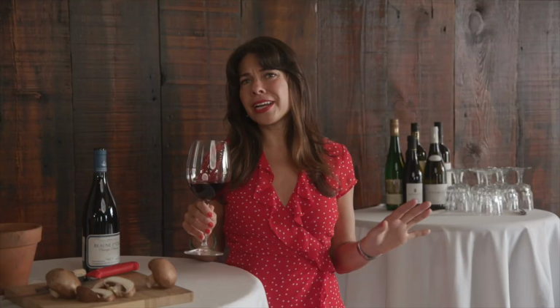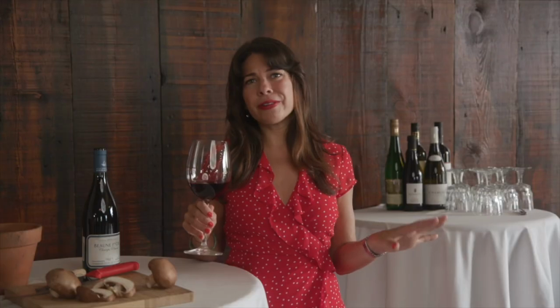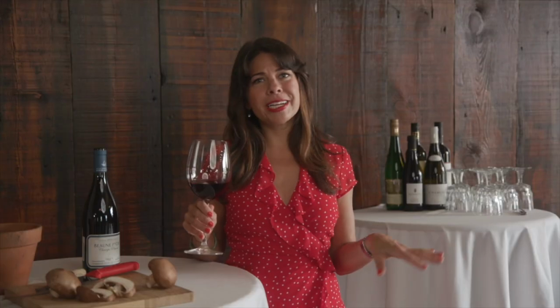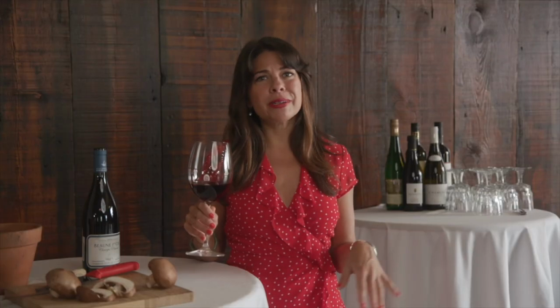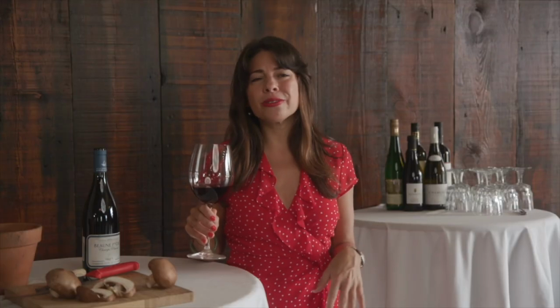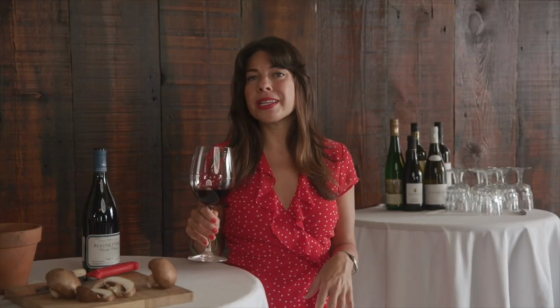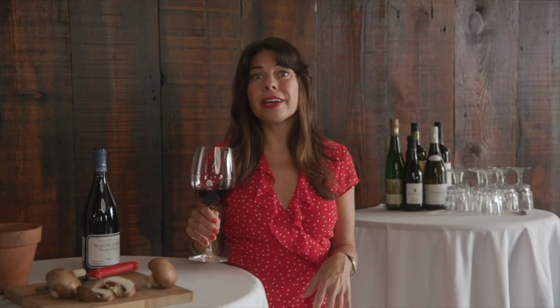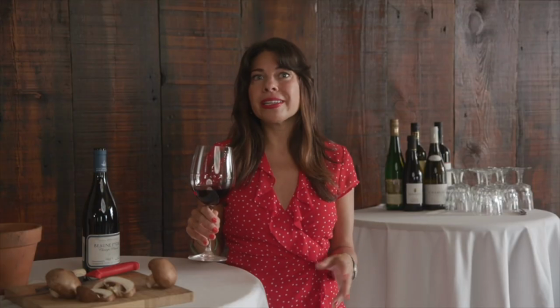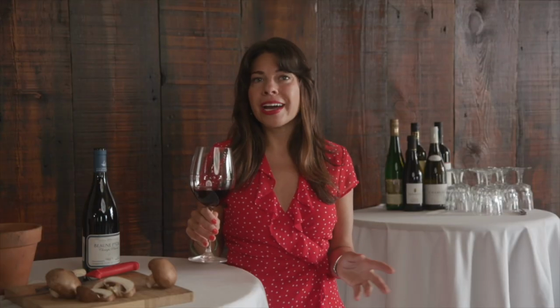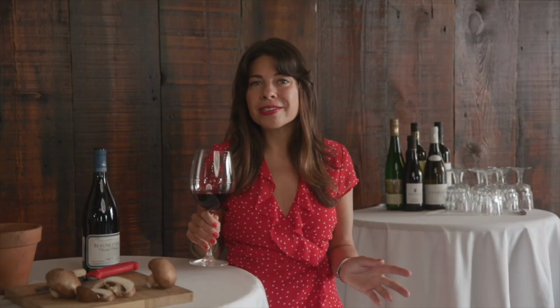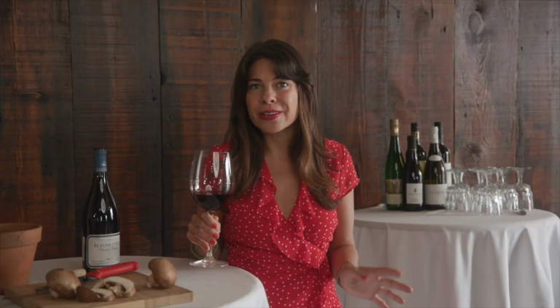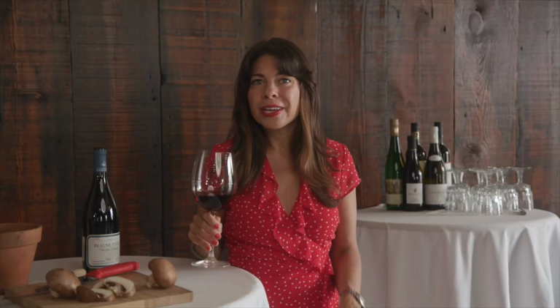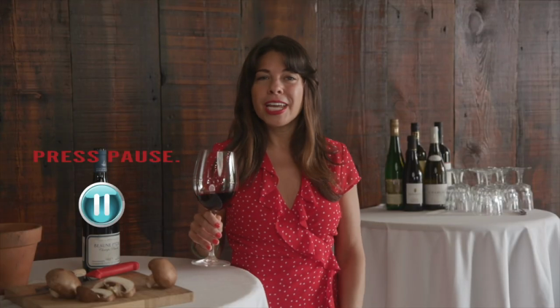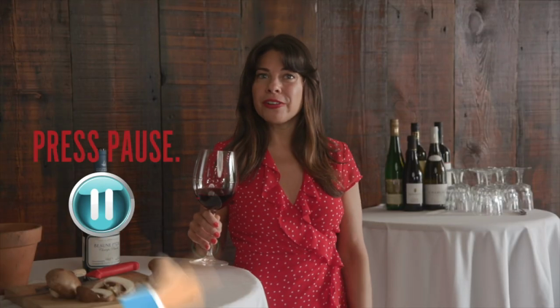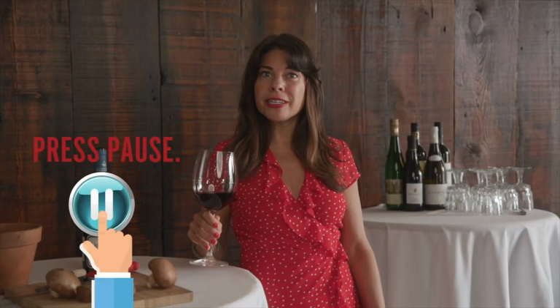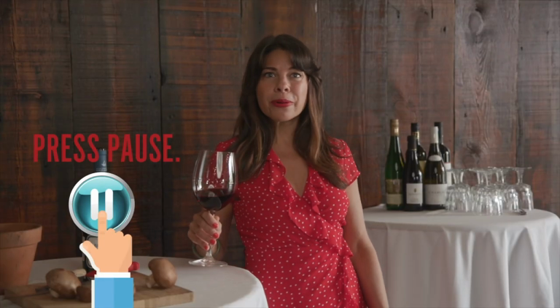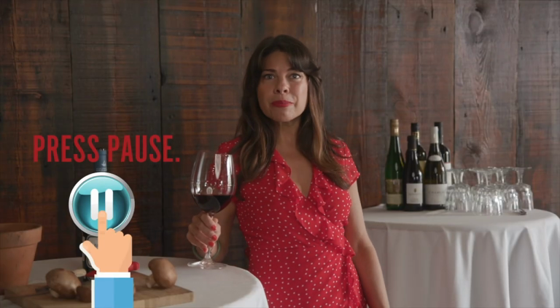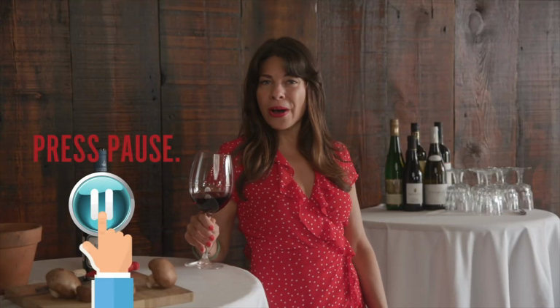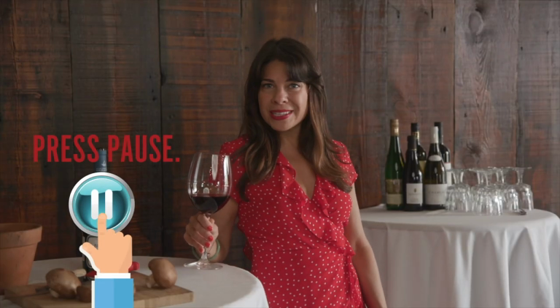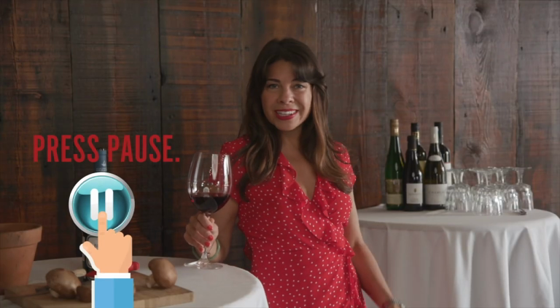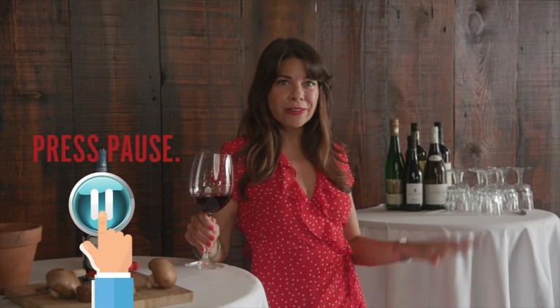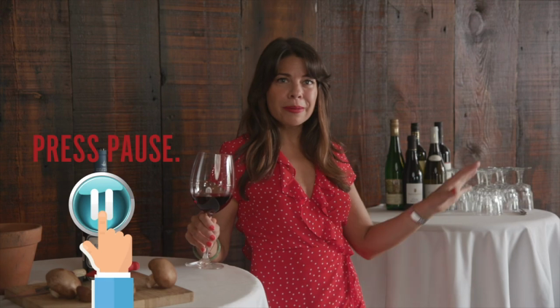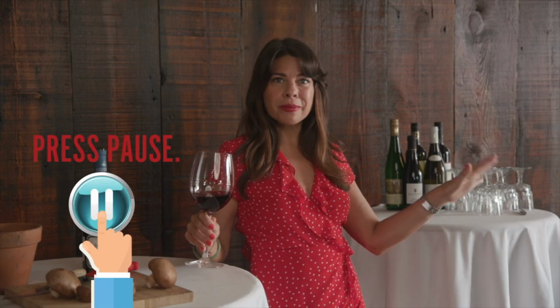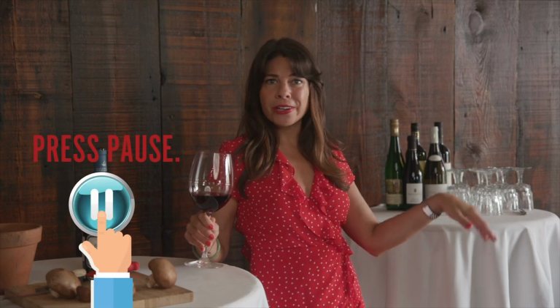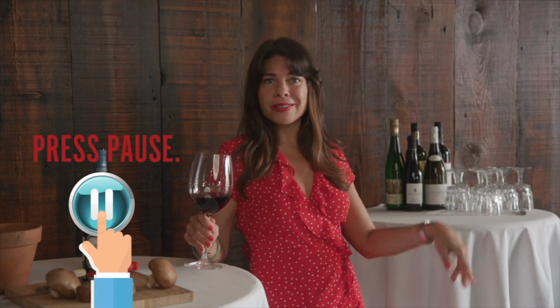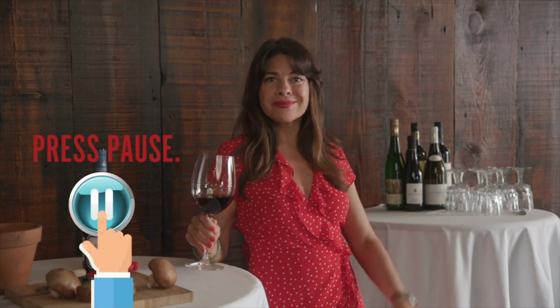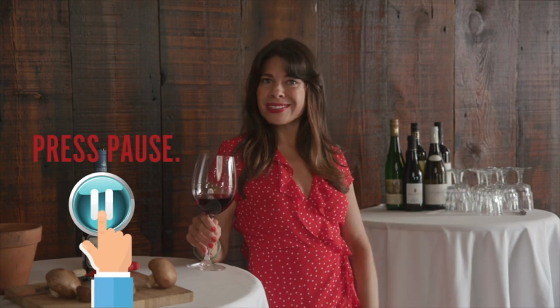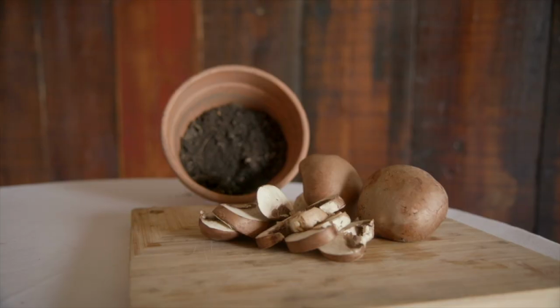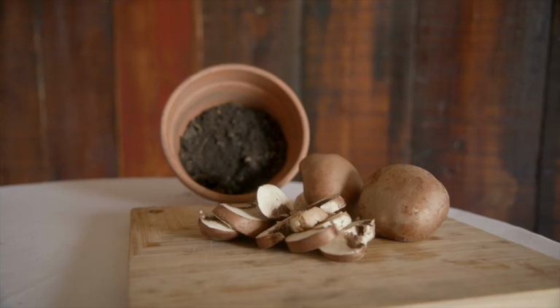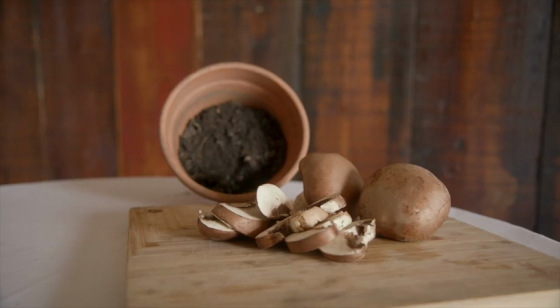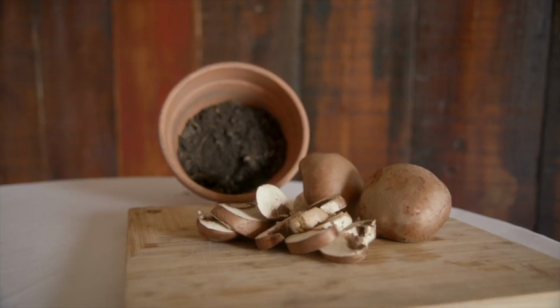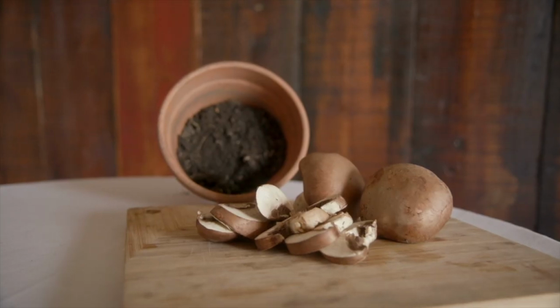Not everyone has mushrooms lying around the house, so if you need to press pause, go grab some dirt. I'll wait, no problem.